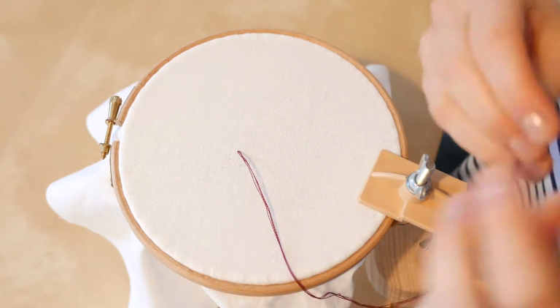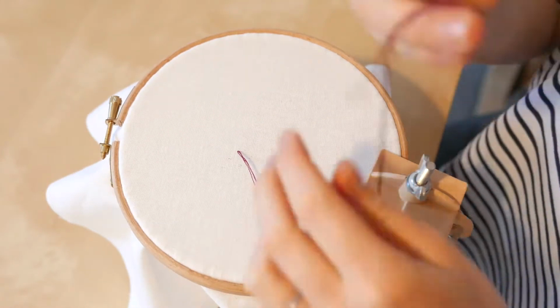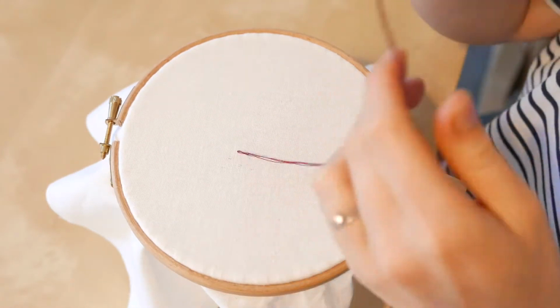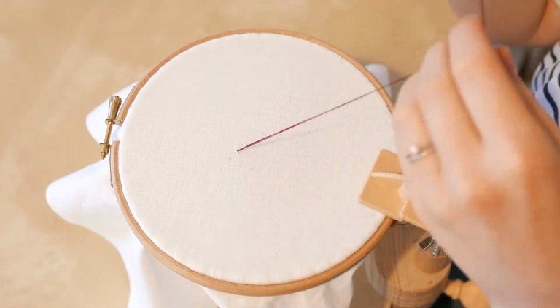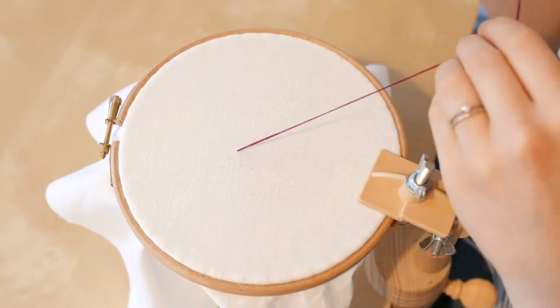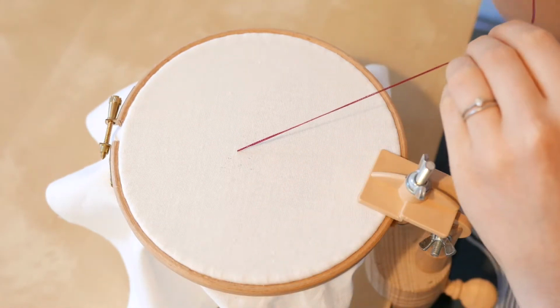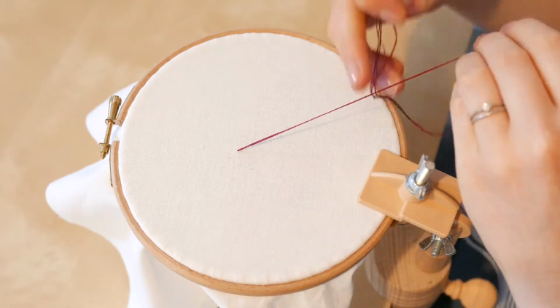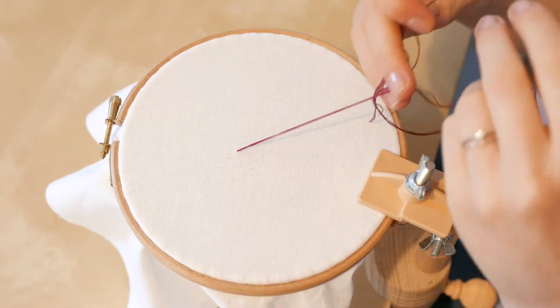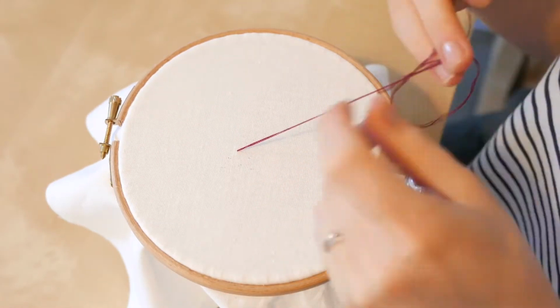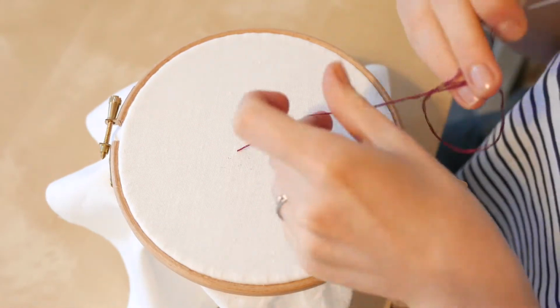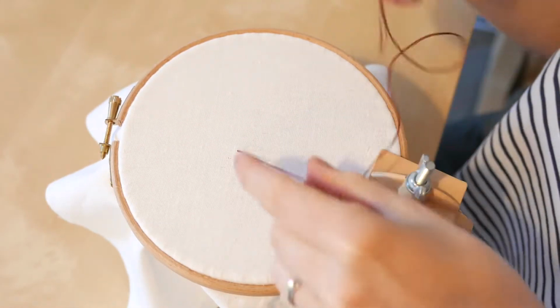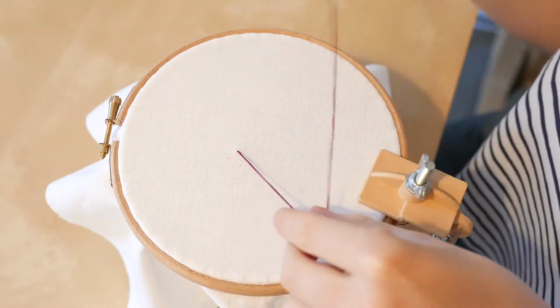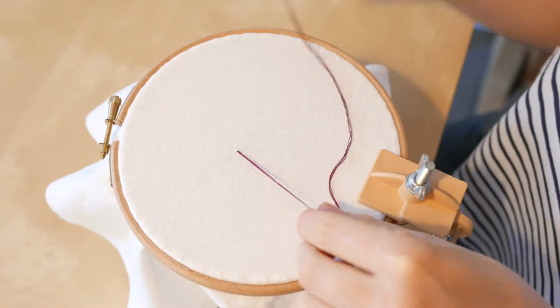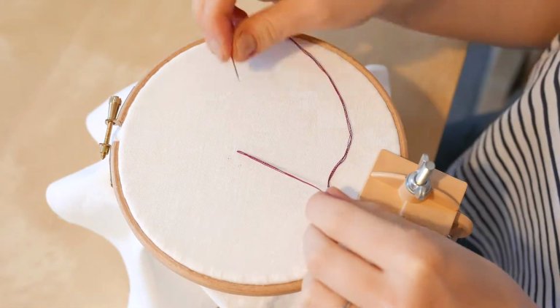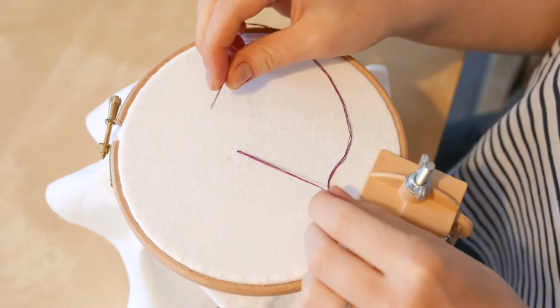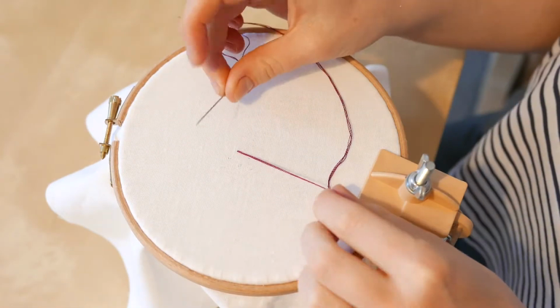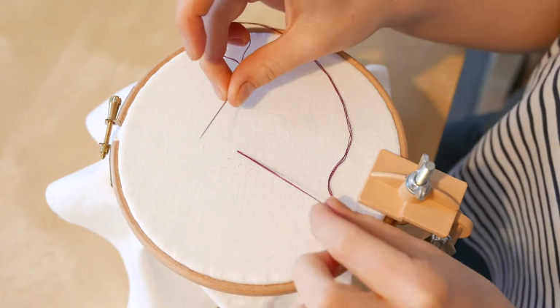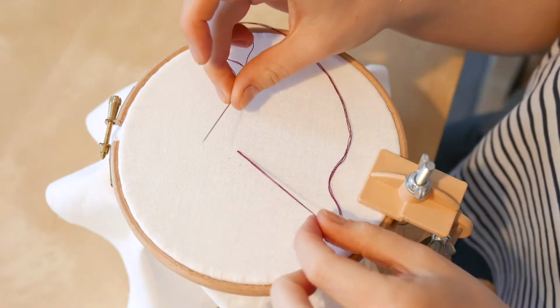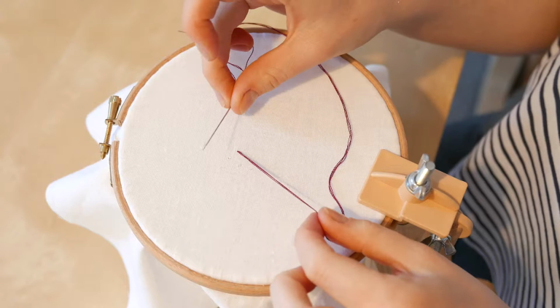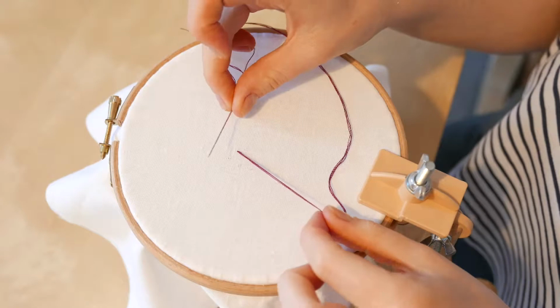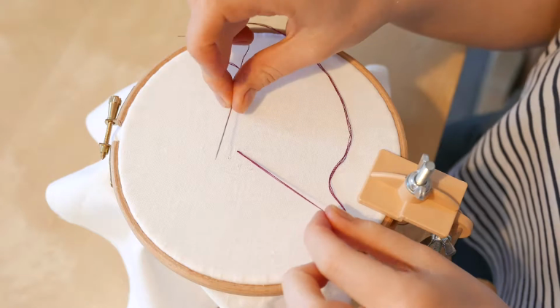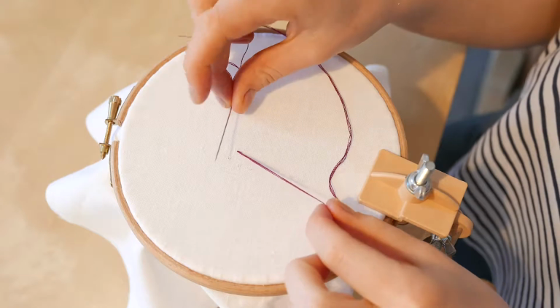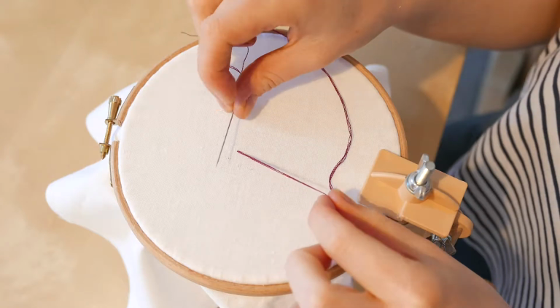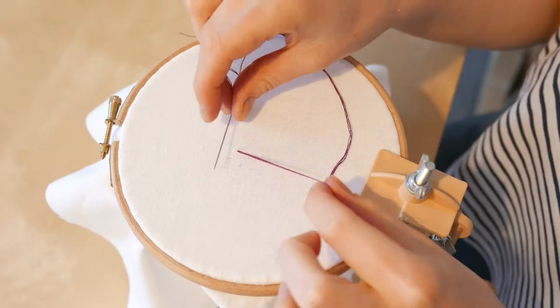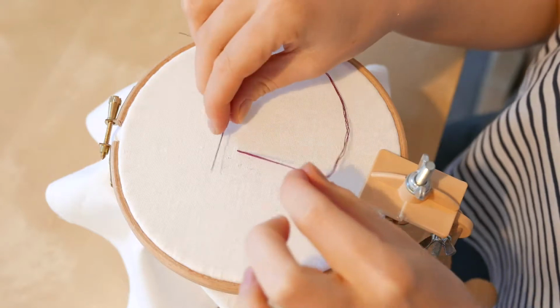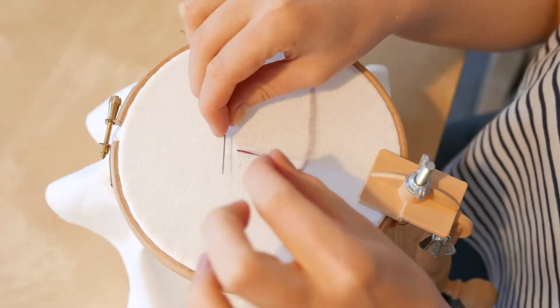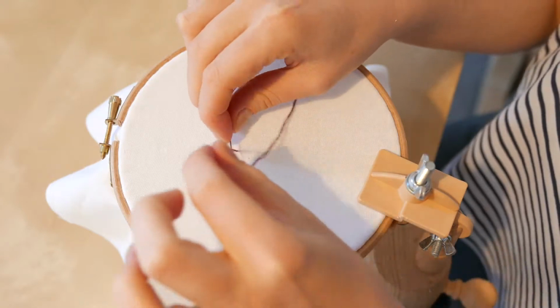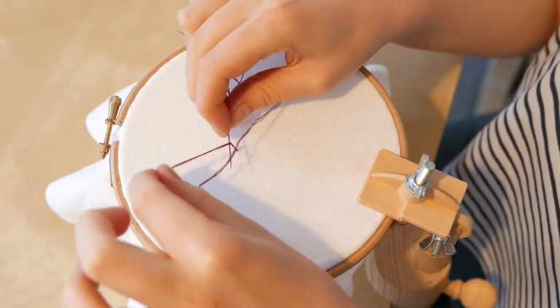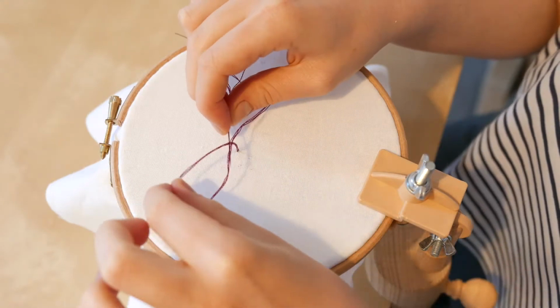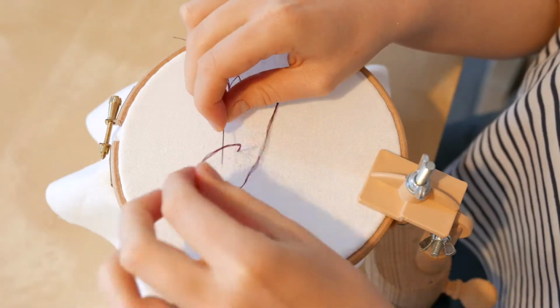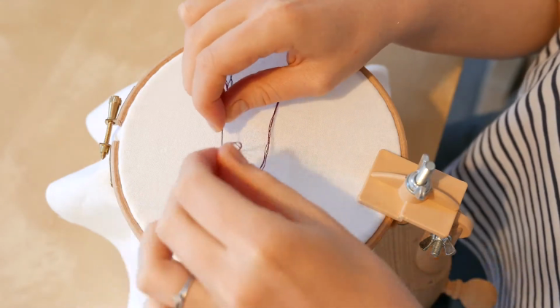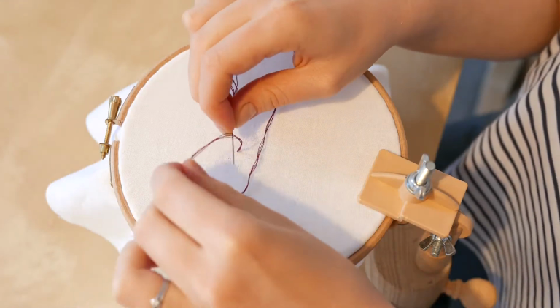Hold your needle with the sharp end pointing to the left and wrap your thread around the needle three times.